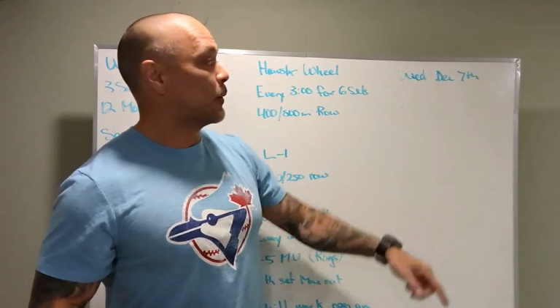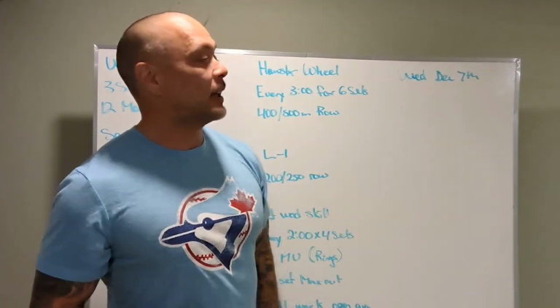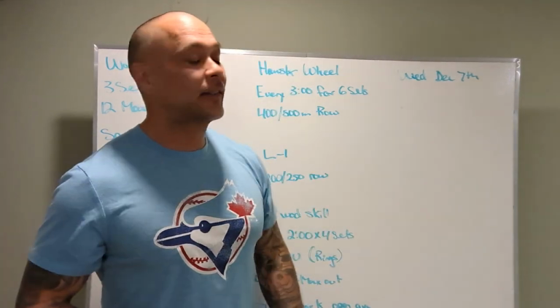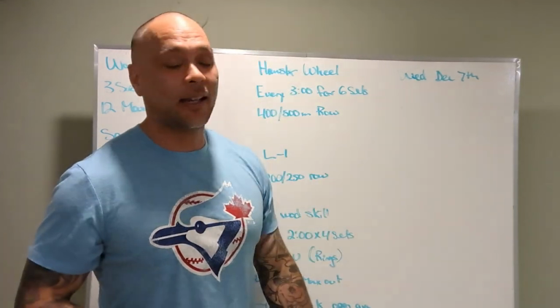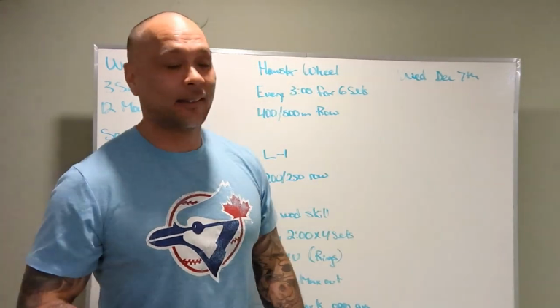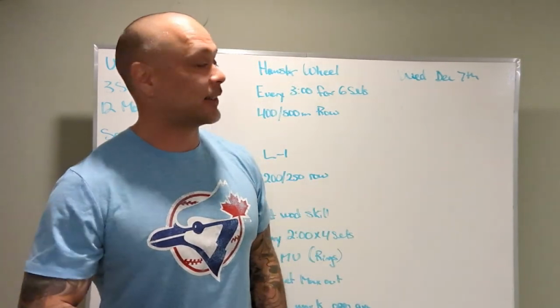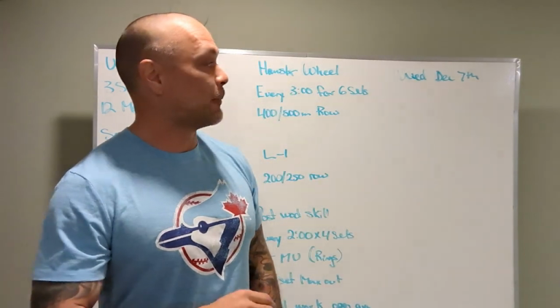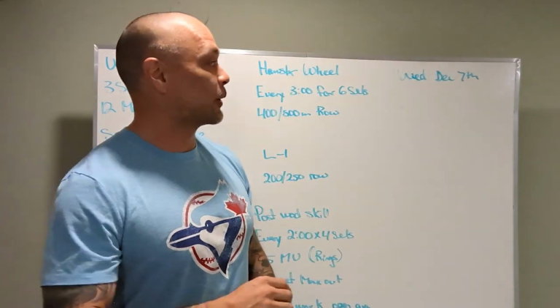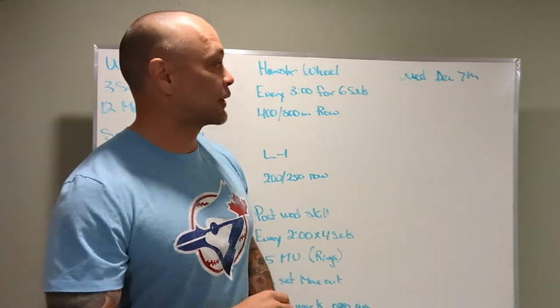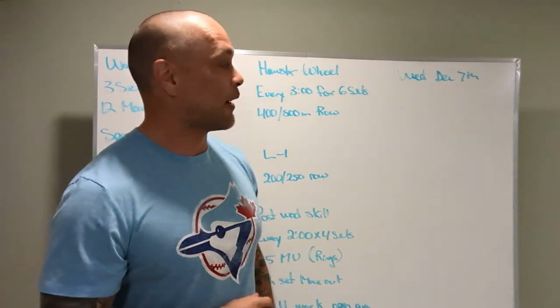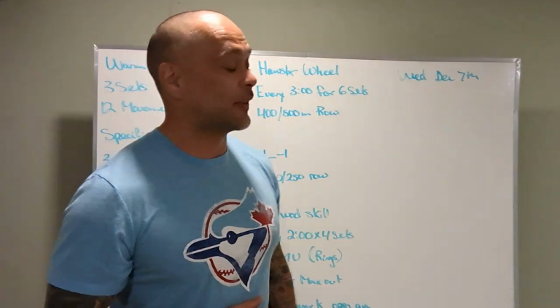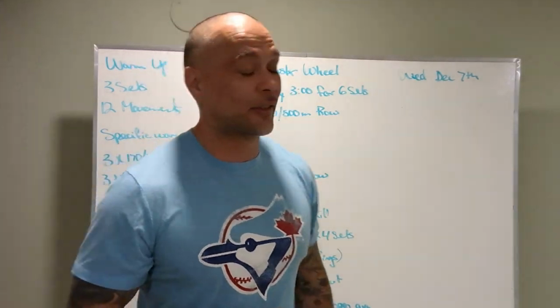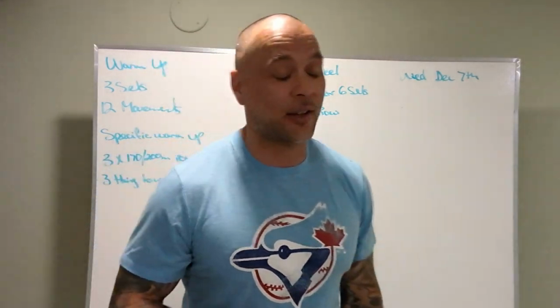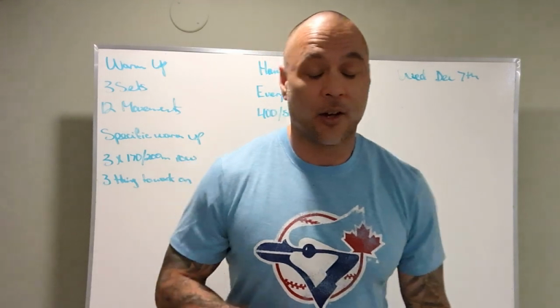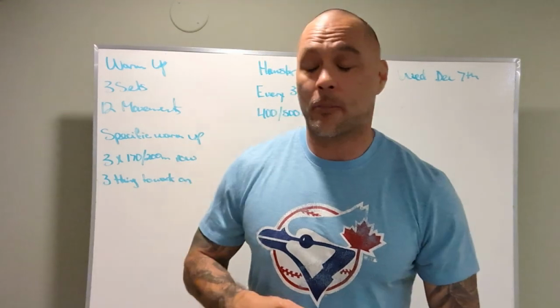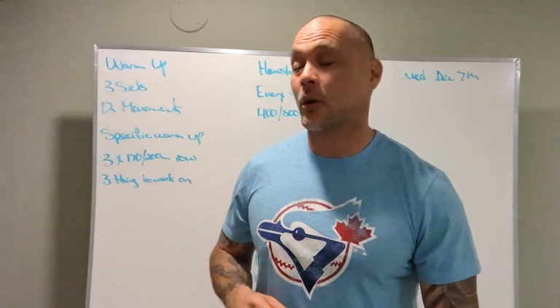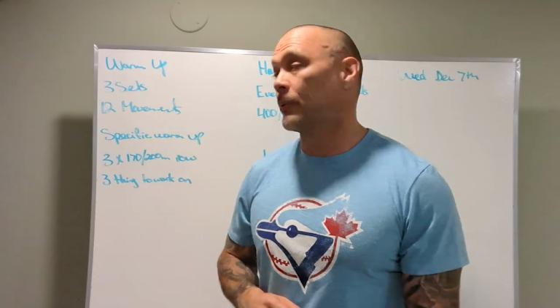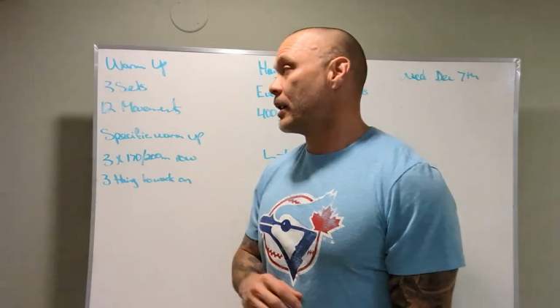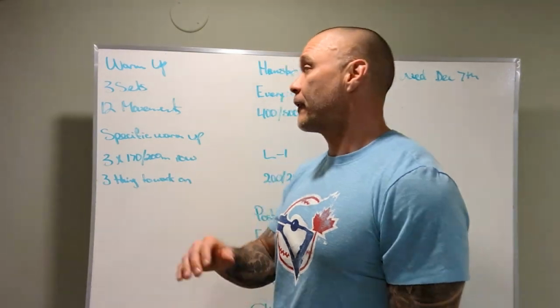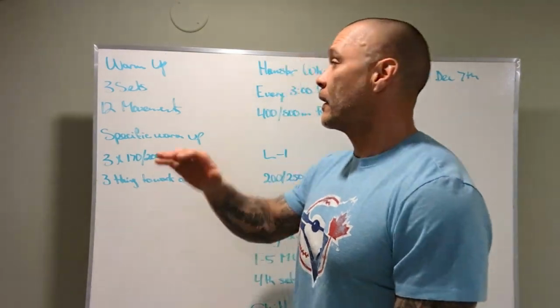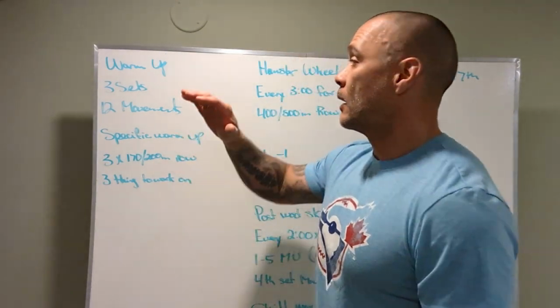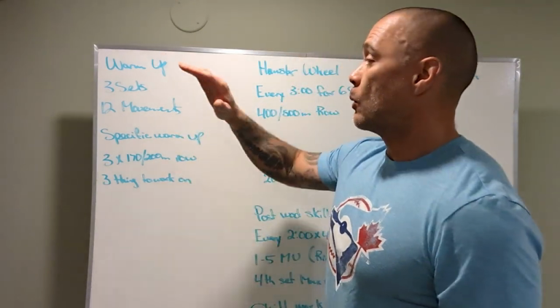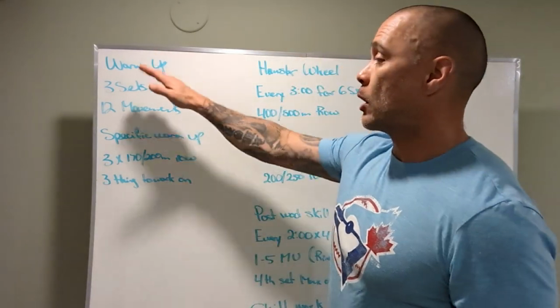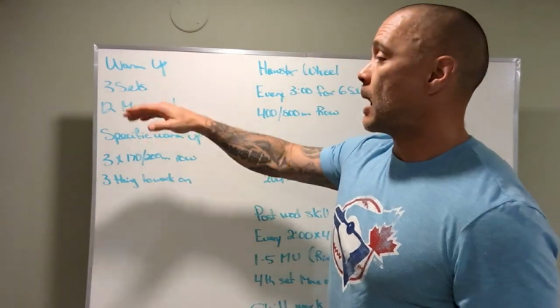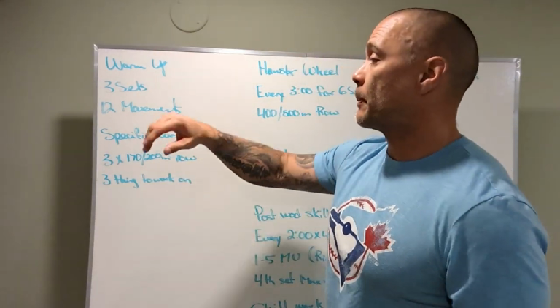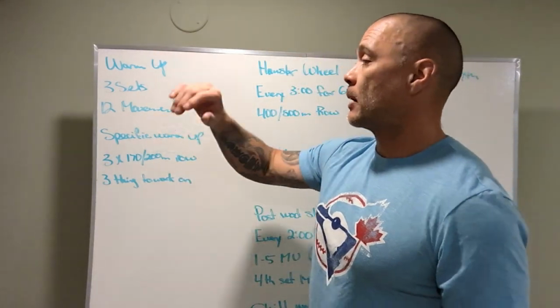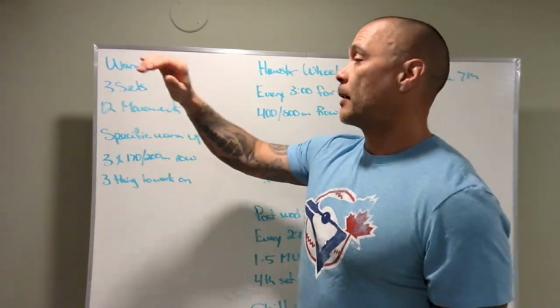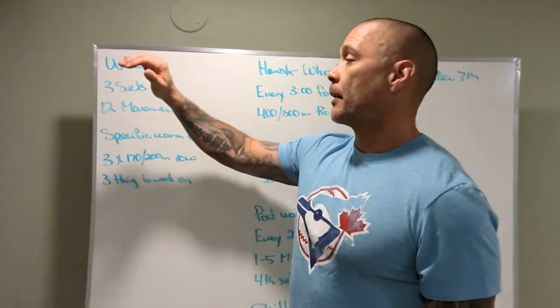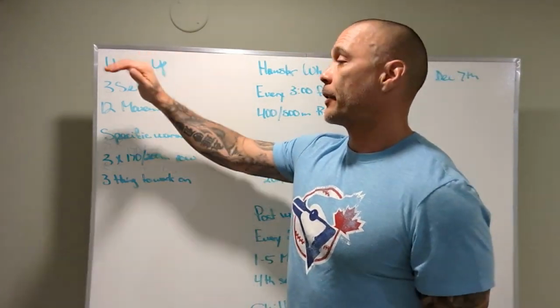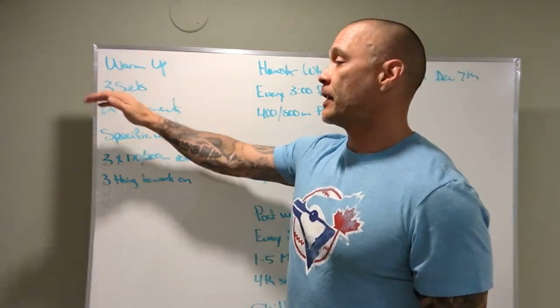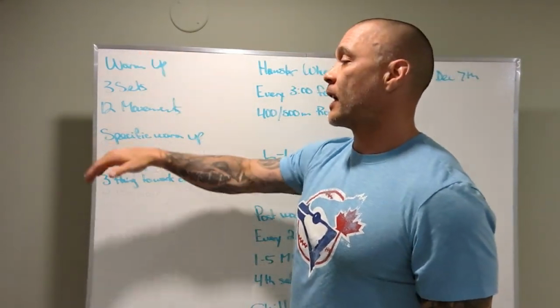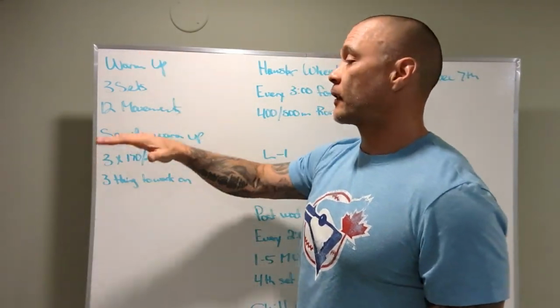All right, Wednesday, December 7th, board brief. Warm-up, three sets.